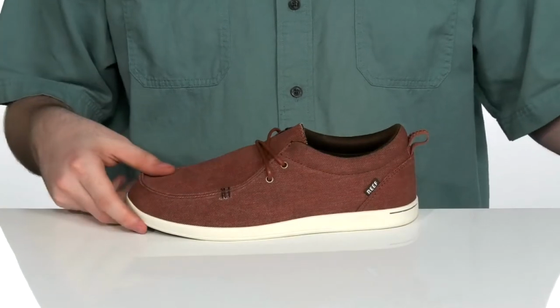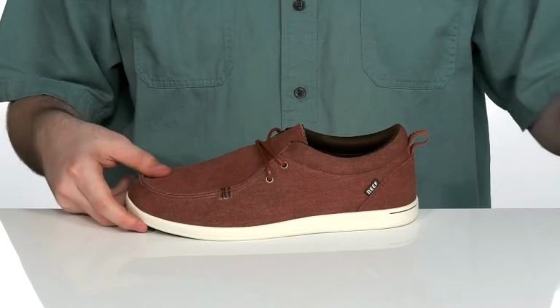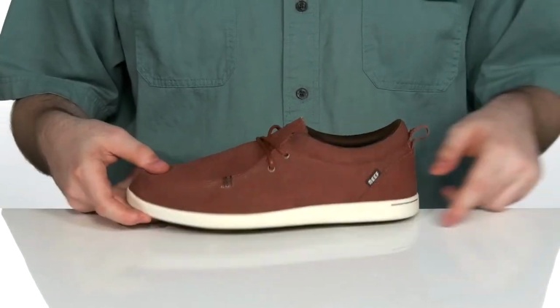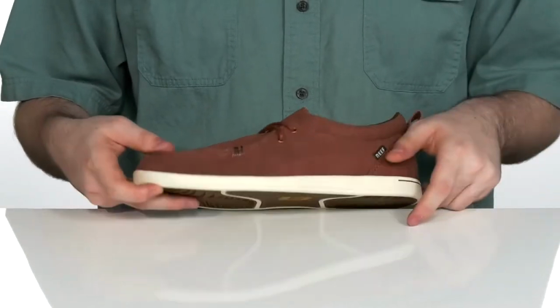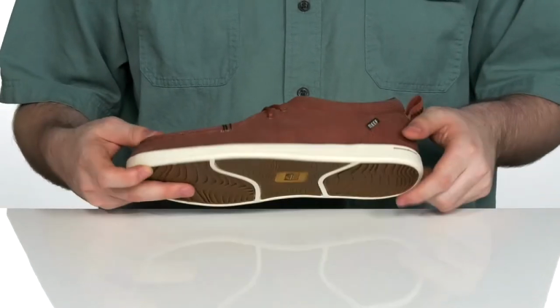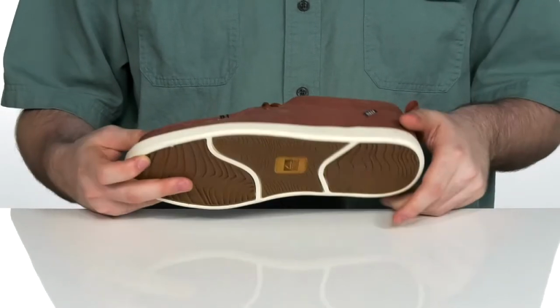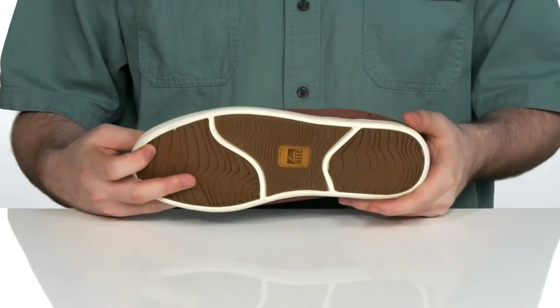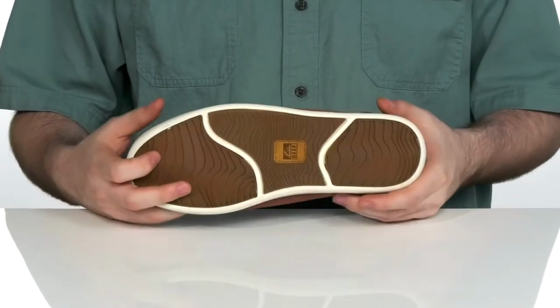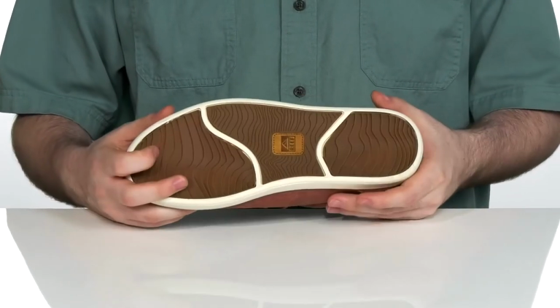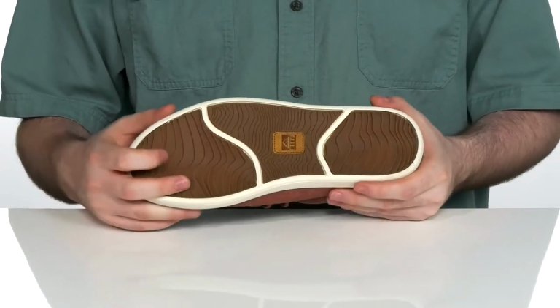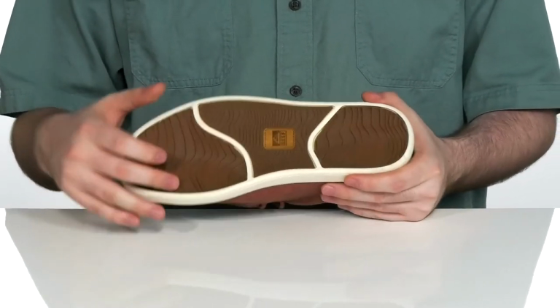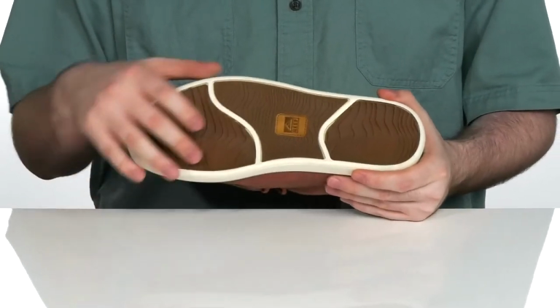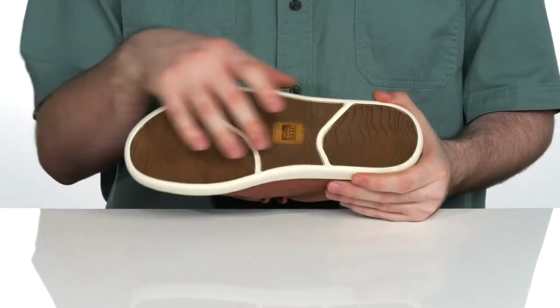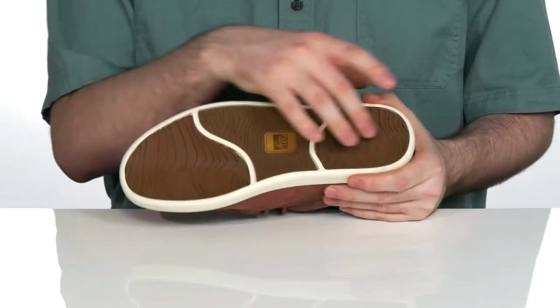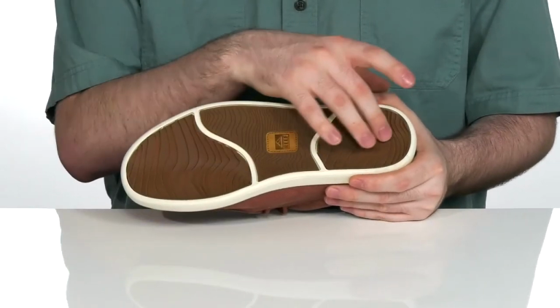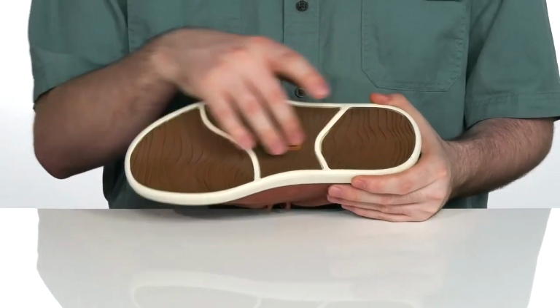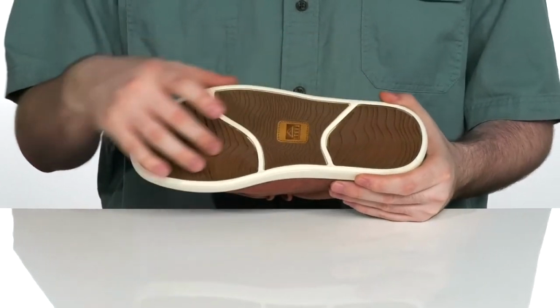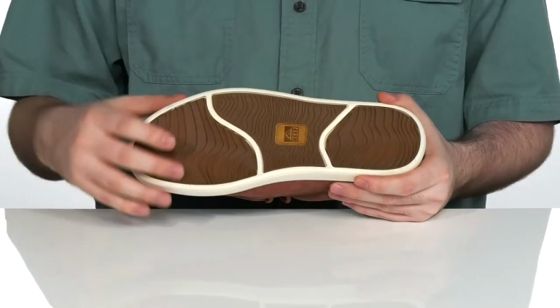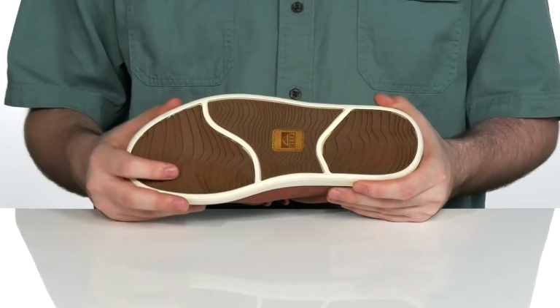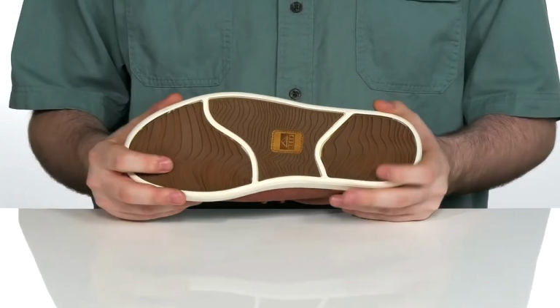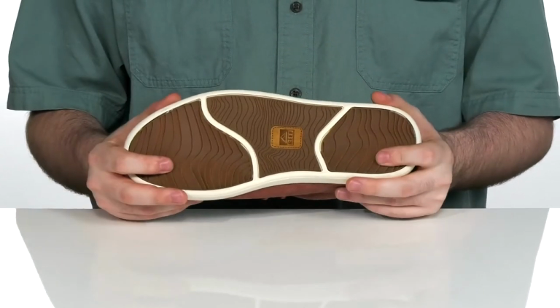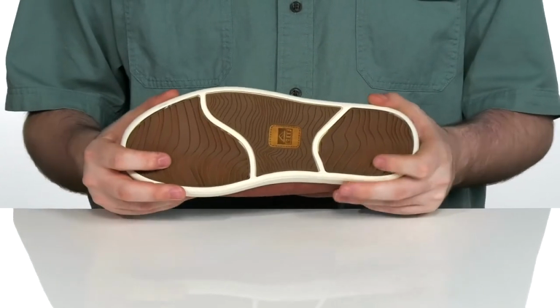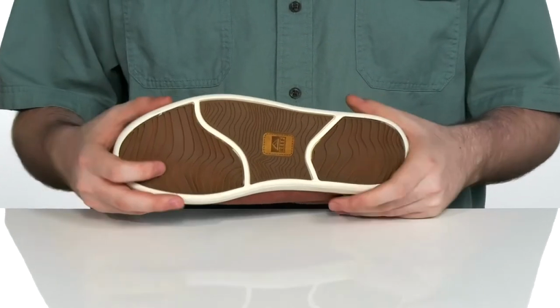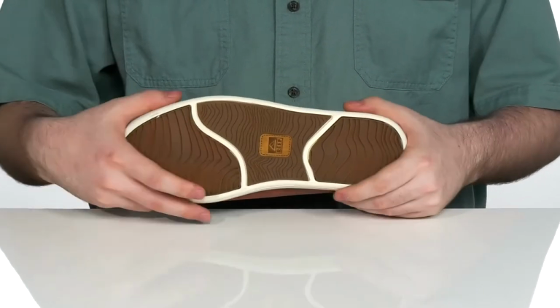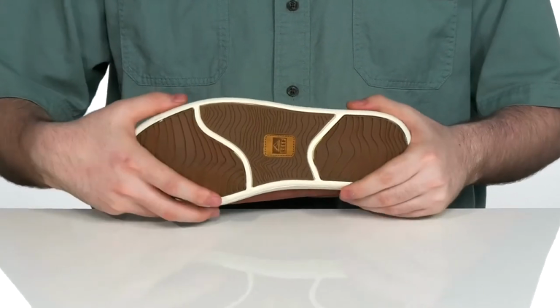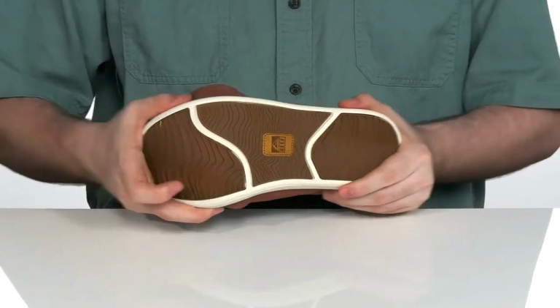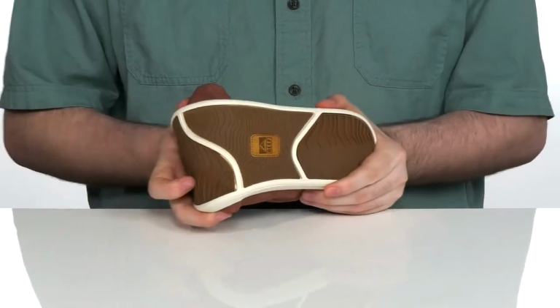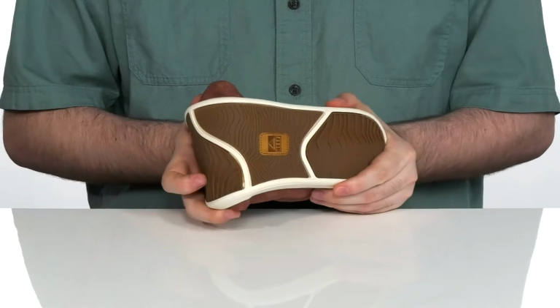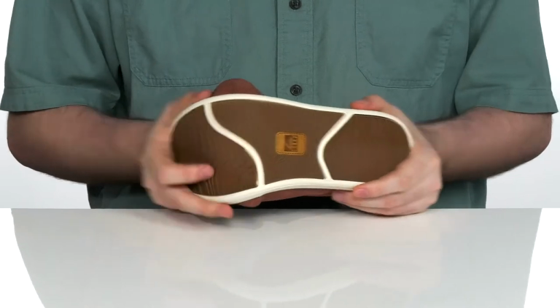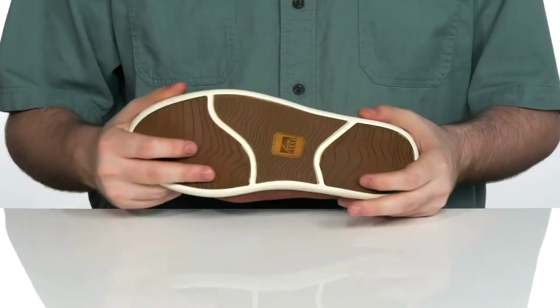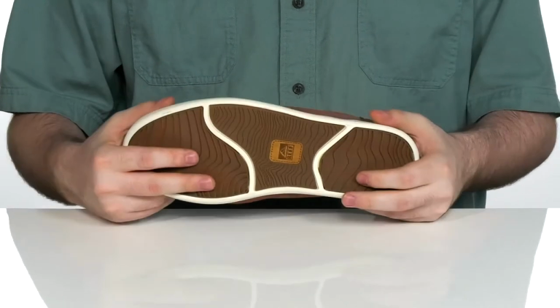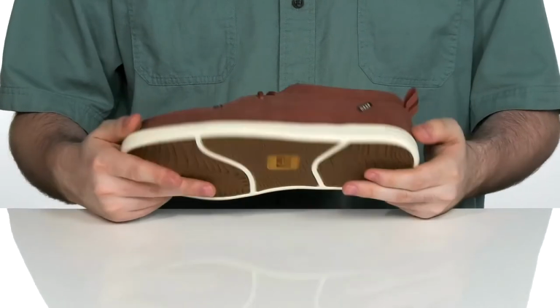Underneath it has a synthetic and rubber outsole with great grippy traction and plenty of flex.